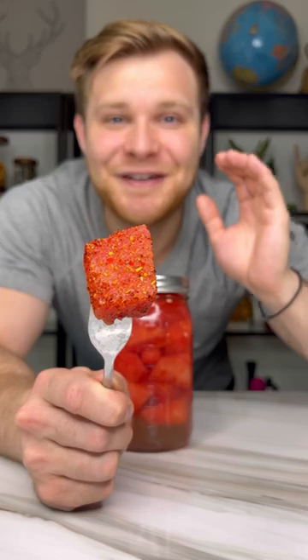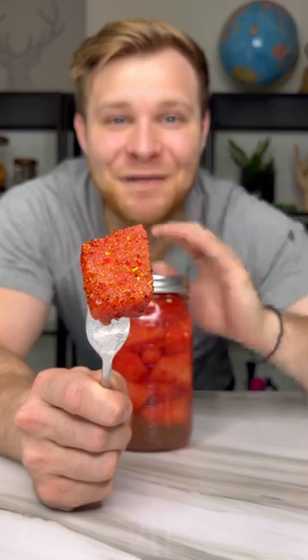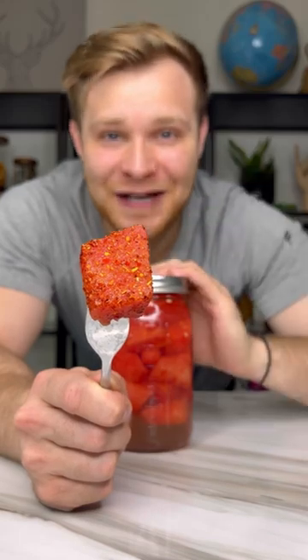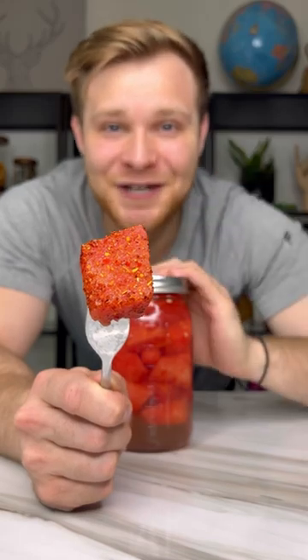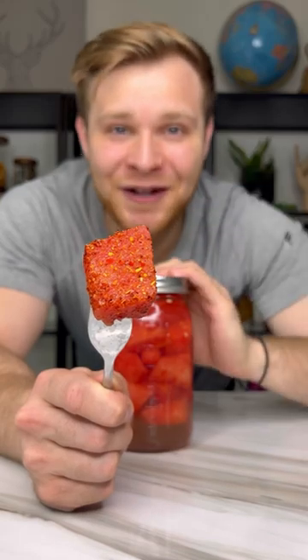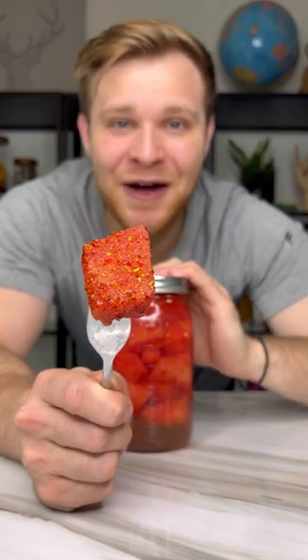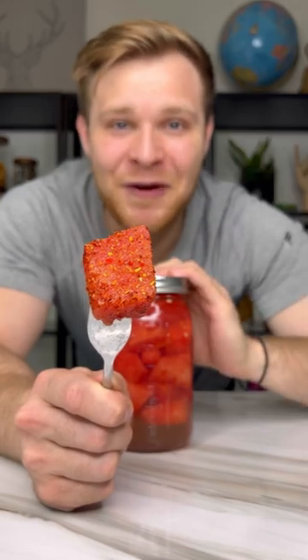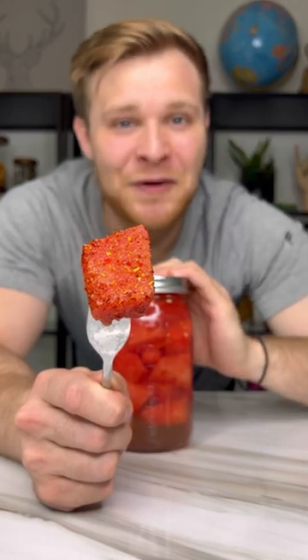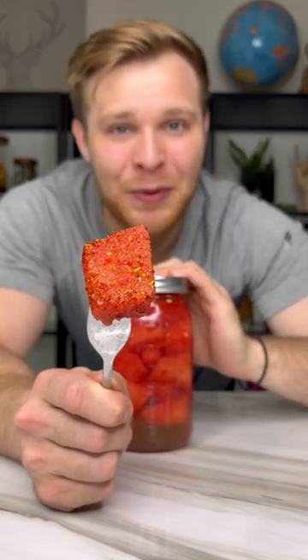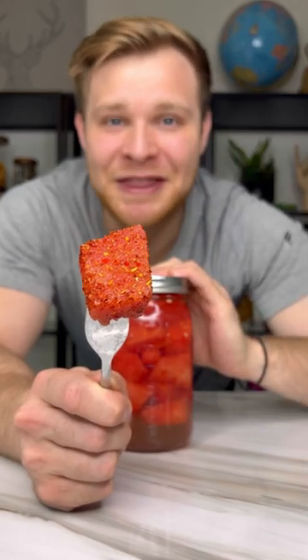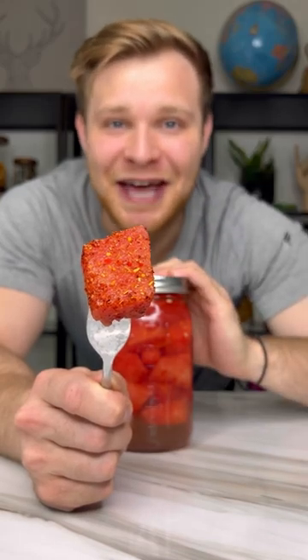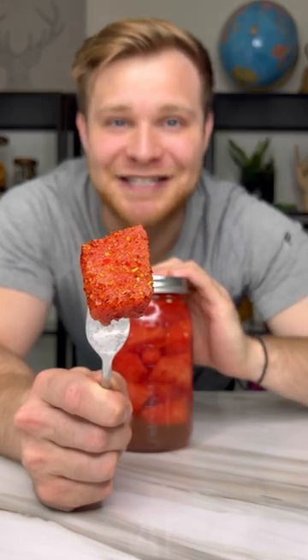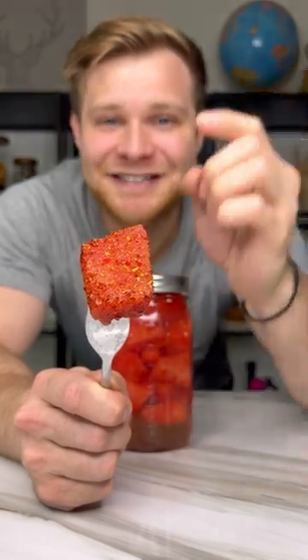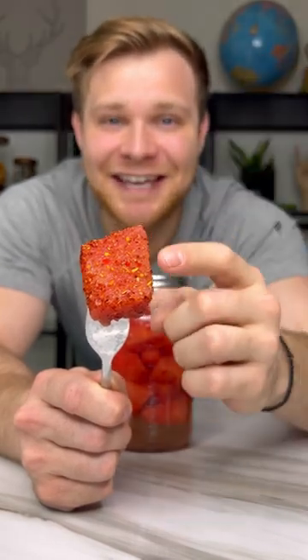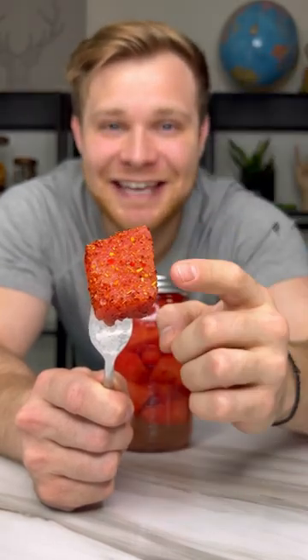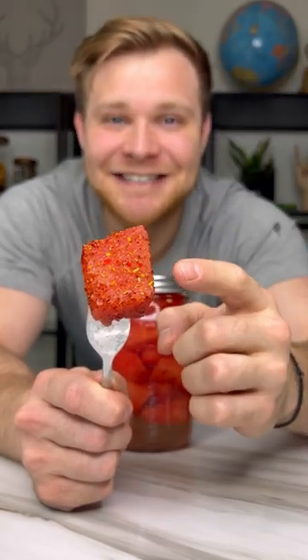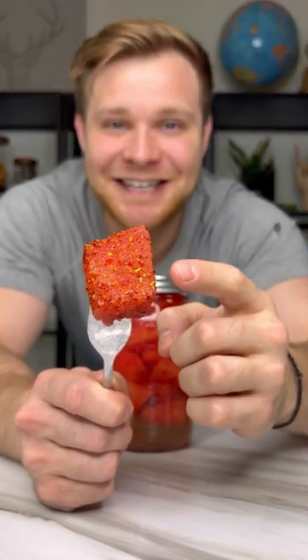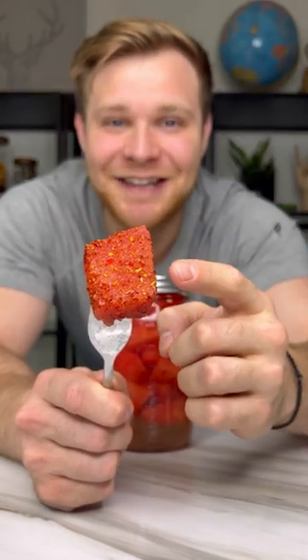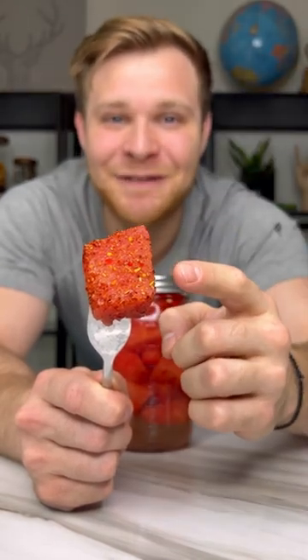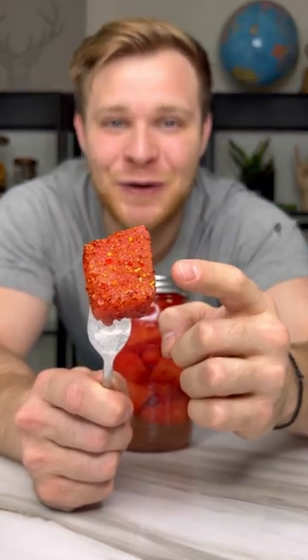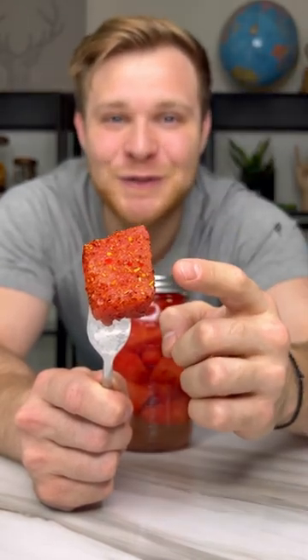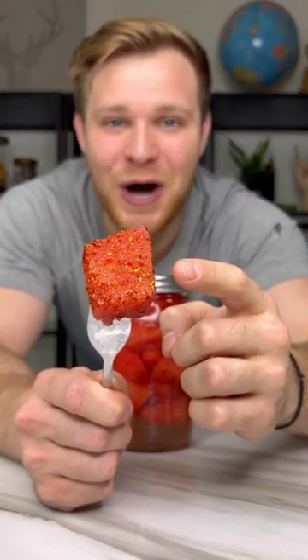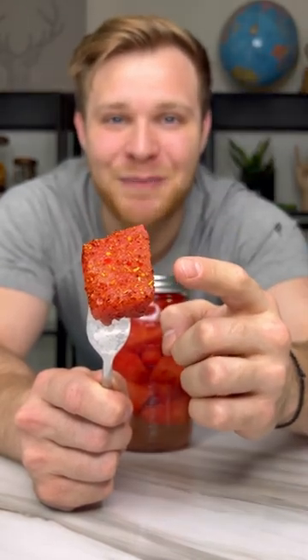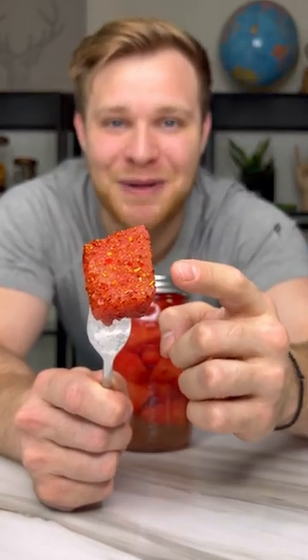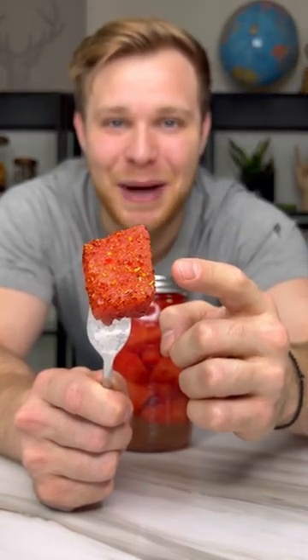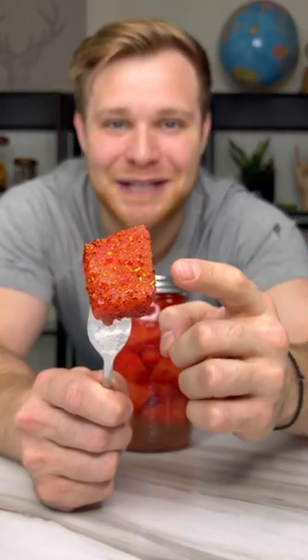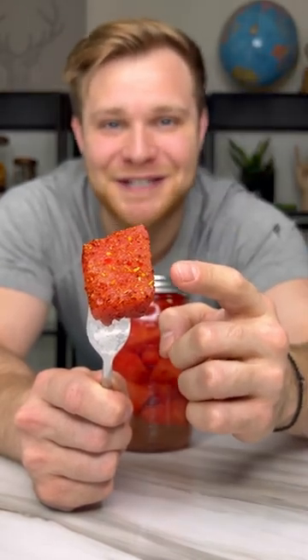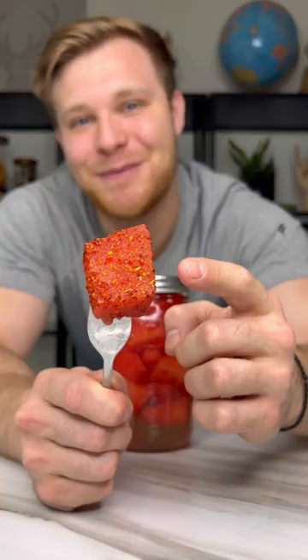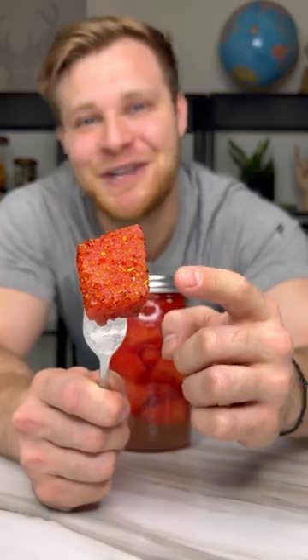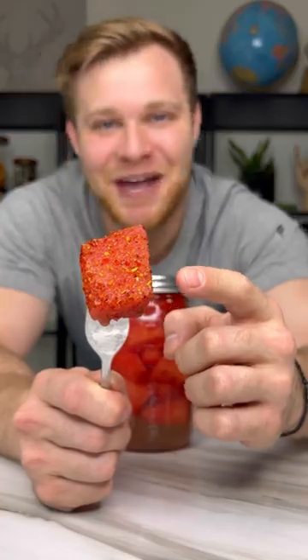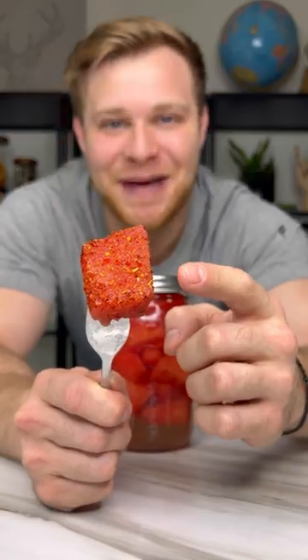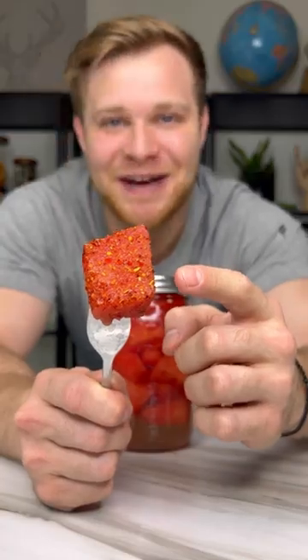Your friends are gonna love you if you bring this. Tajin tequila infused watermelon bites. Let me show you how to make them.